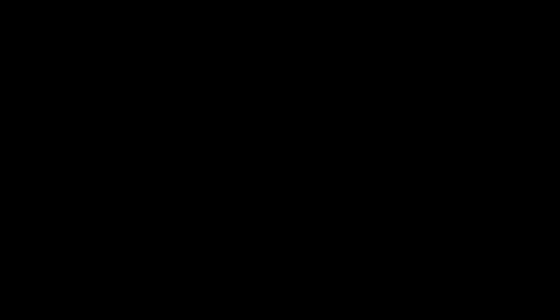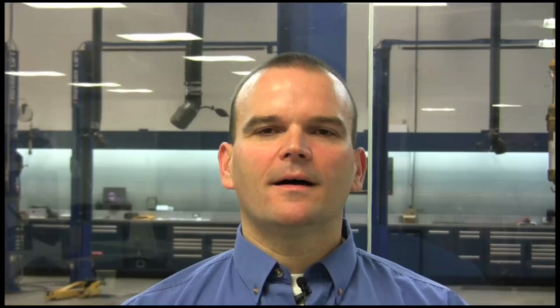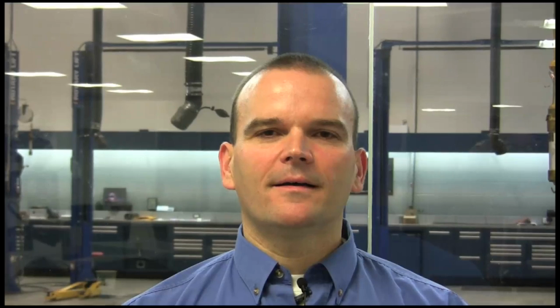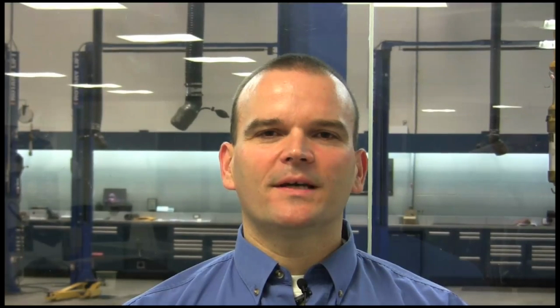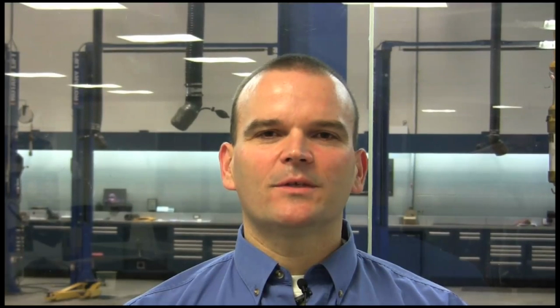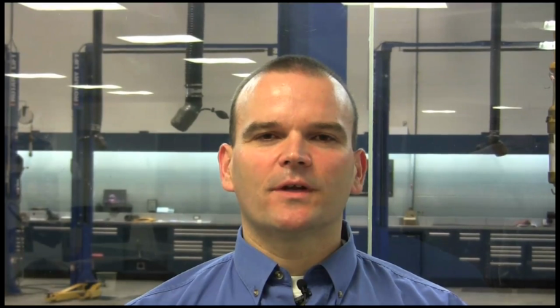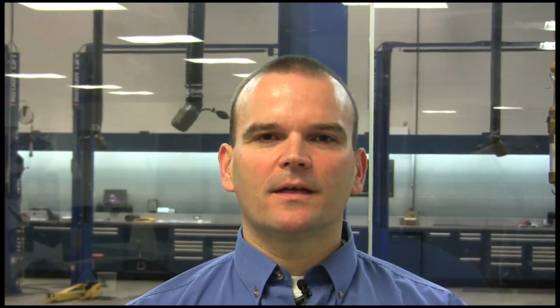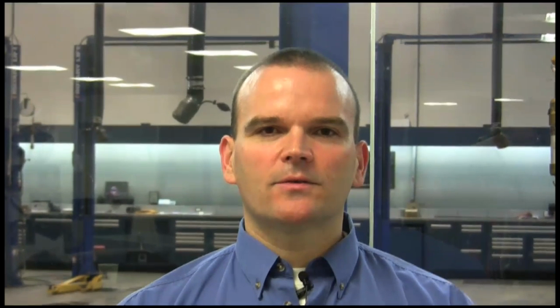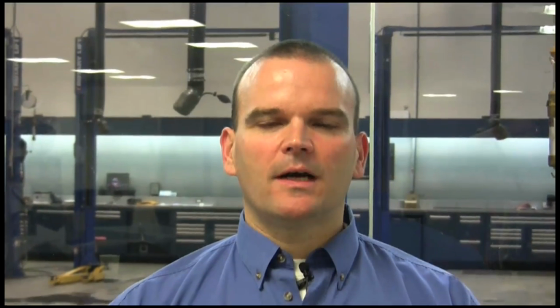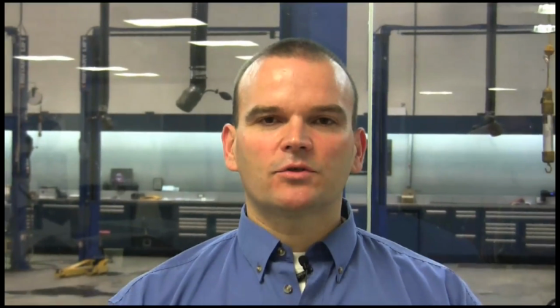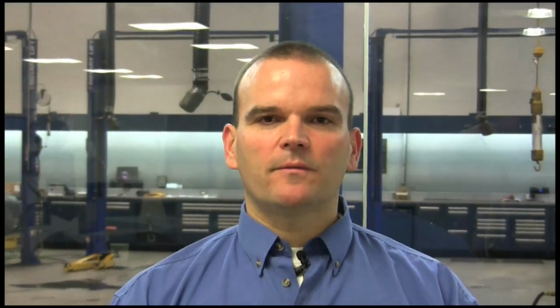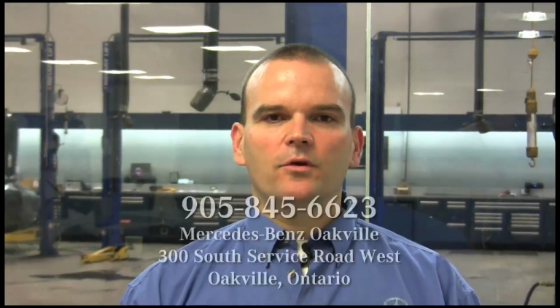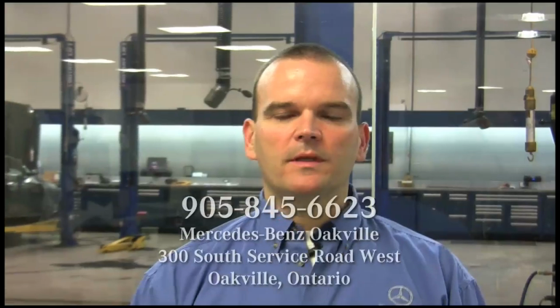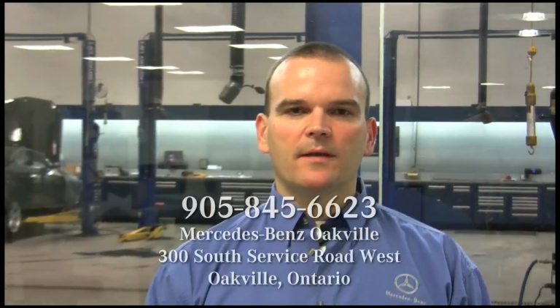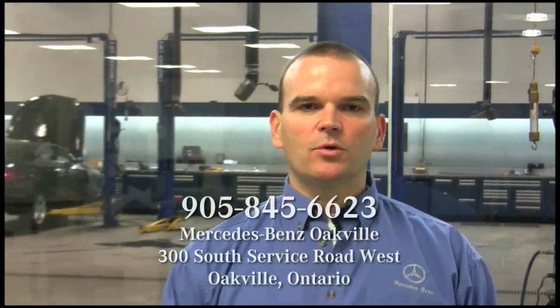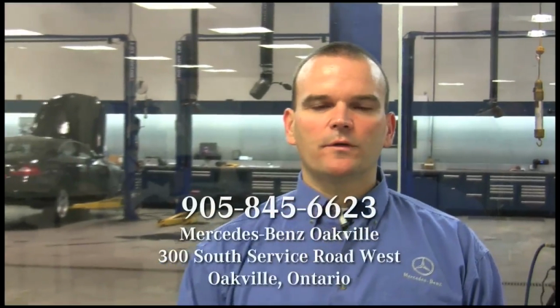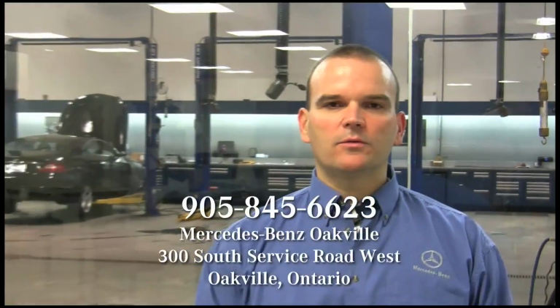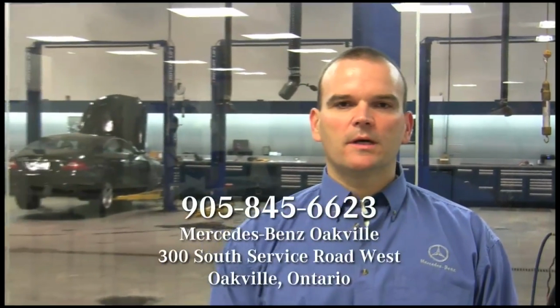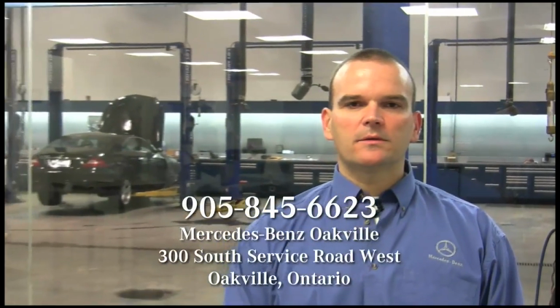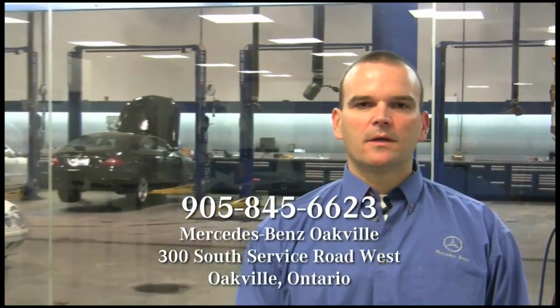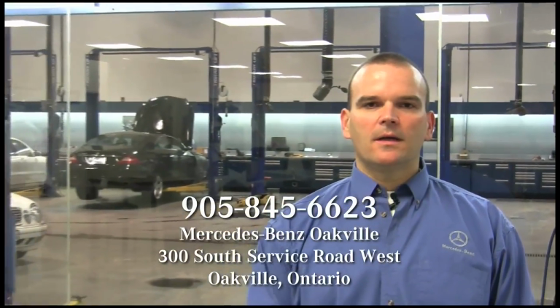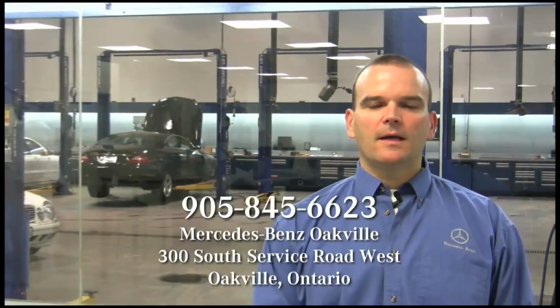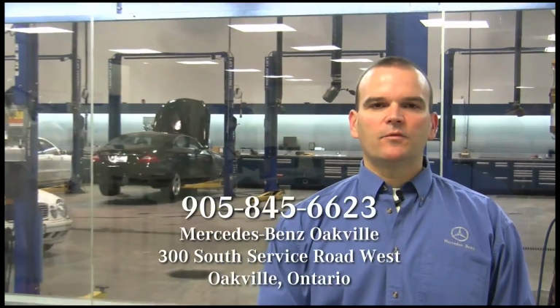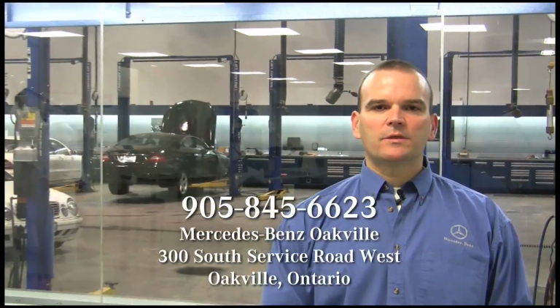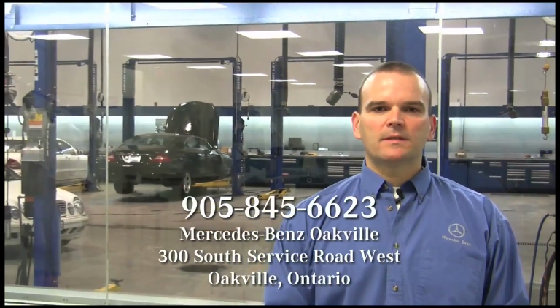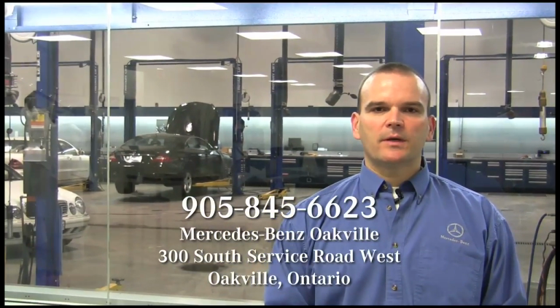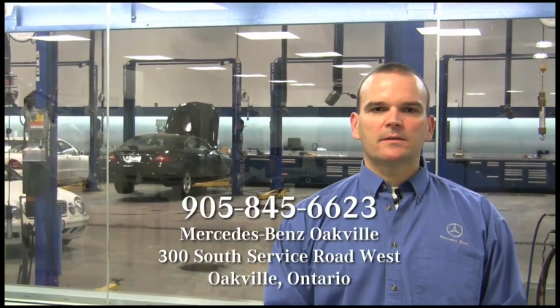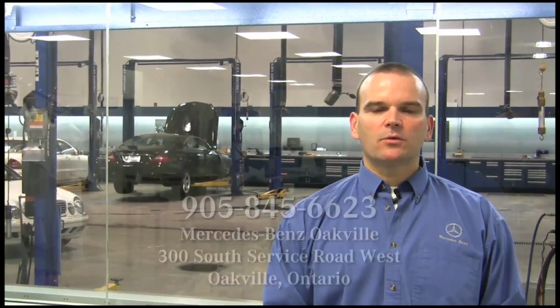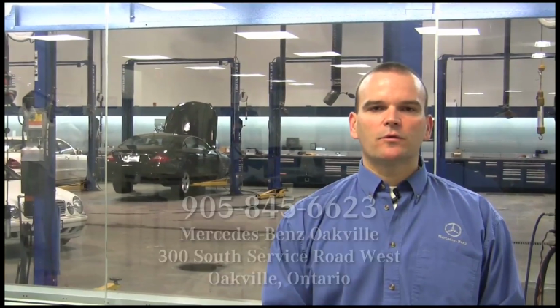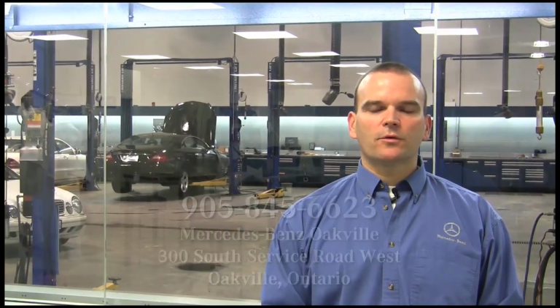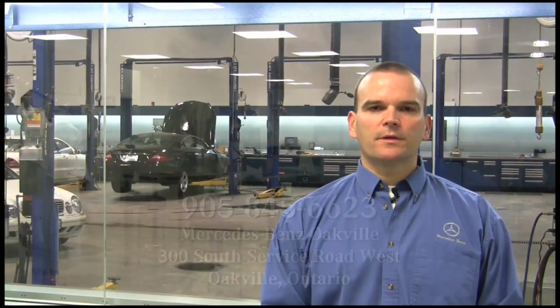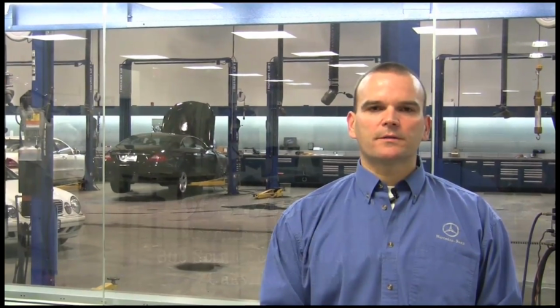Hi, my name is Frank Kezor. I'm the shop foreman at MB Octavia Outer House and I've been with Mercedes-Benz for over 20 years.